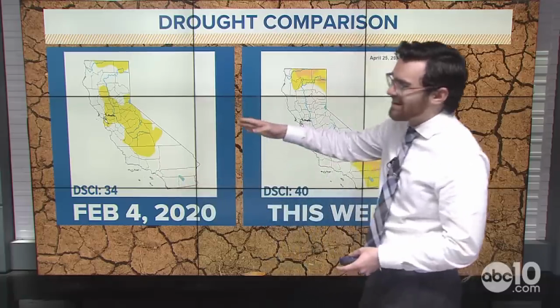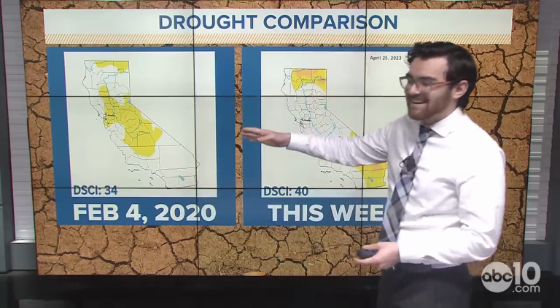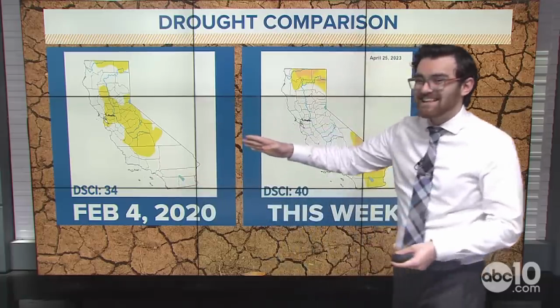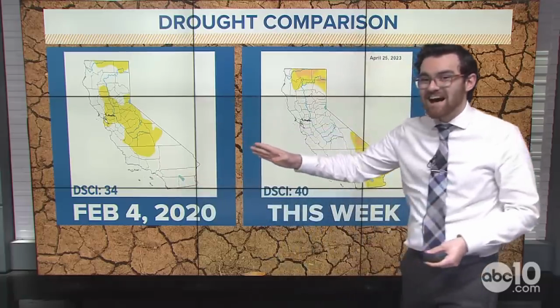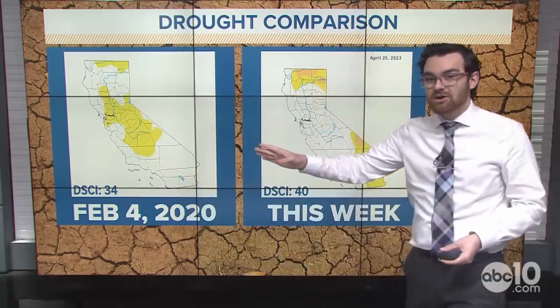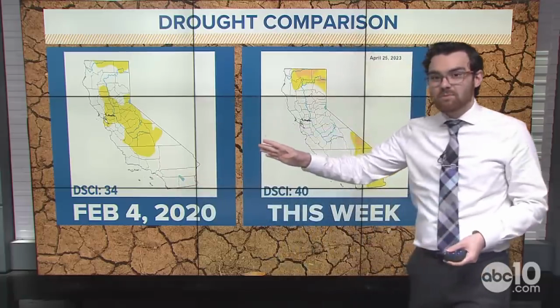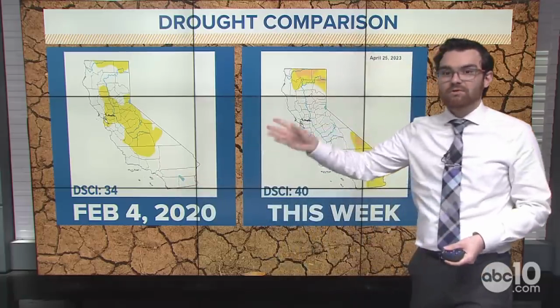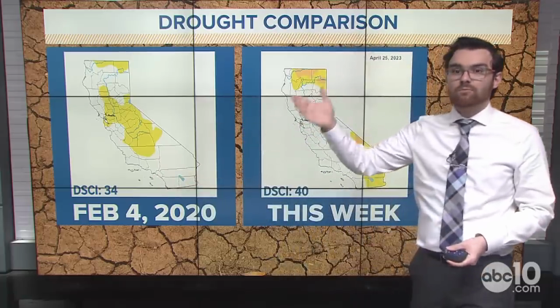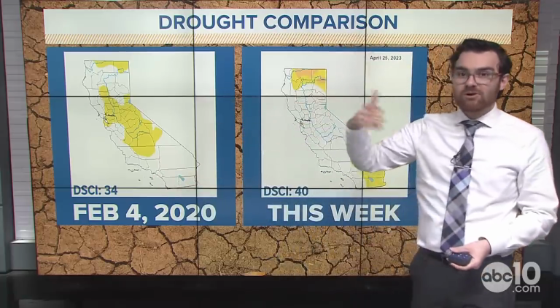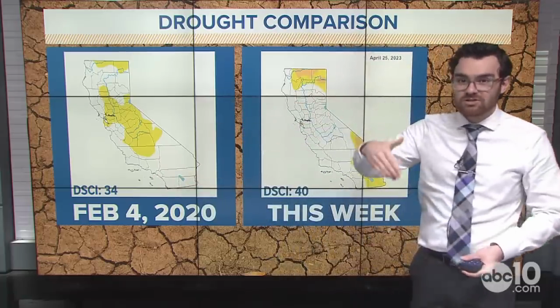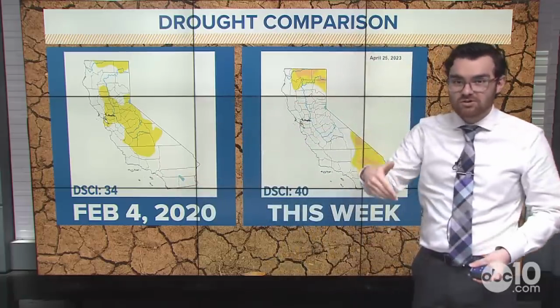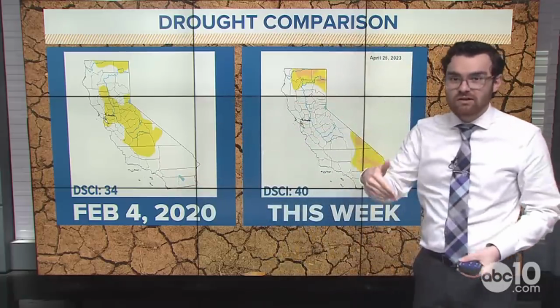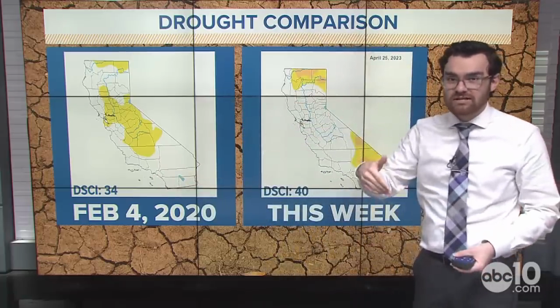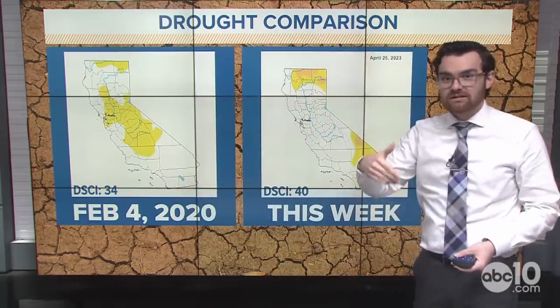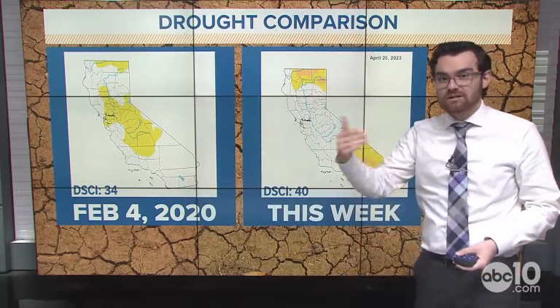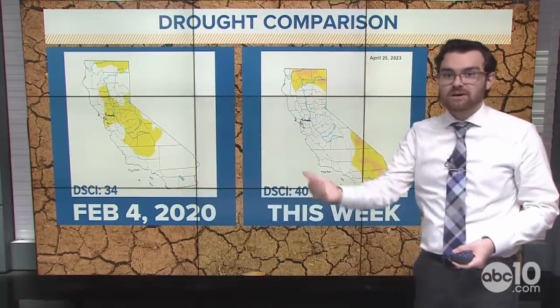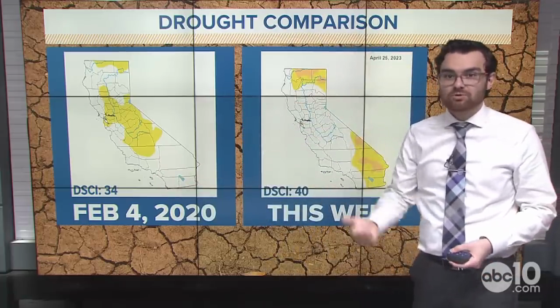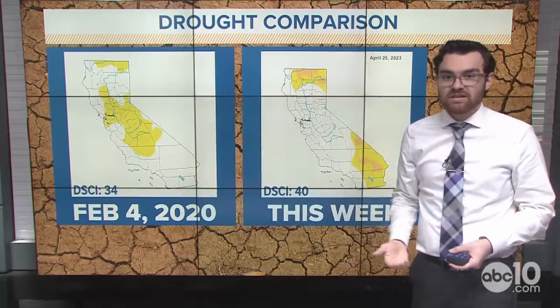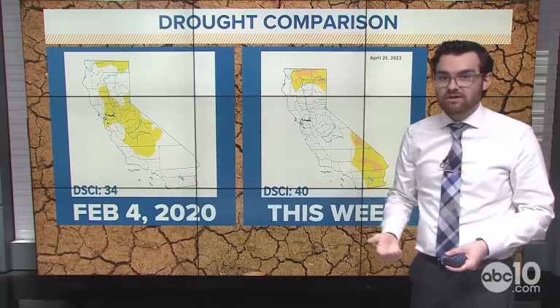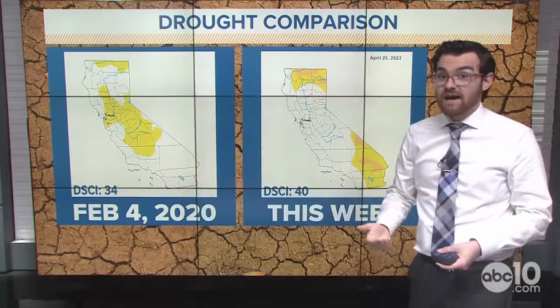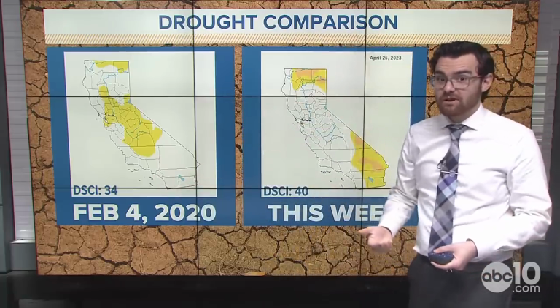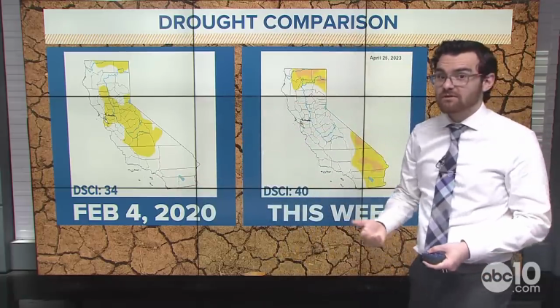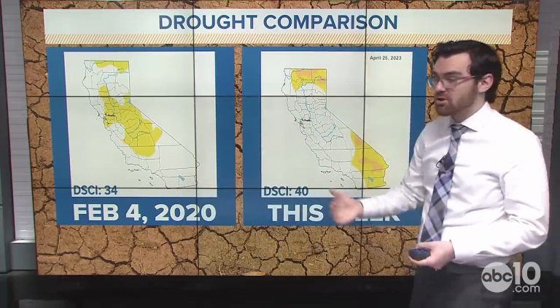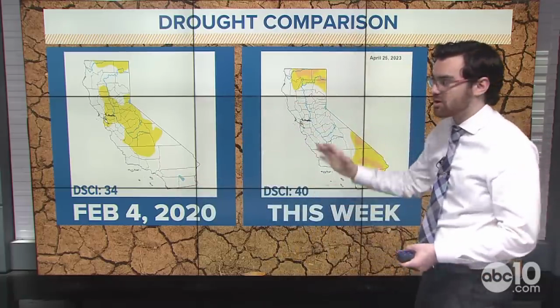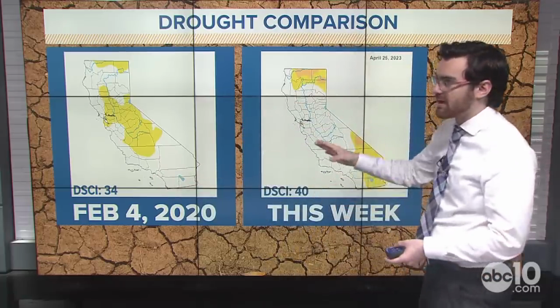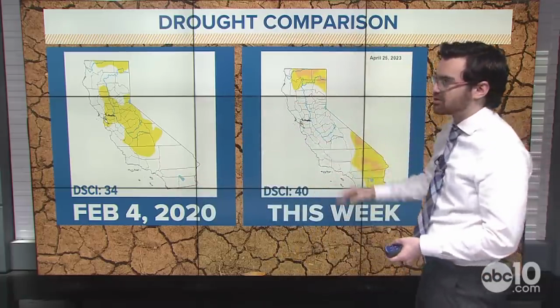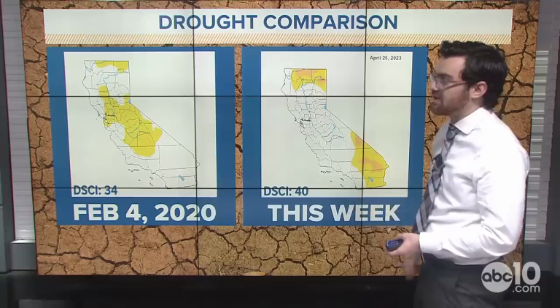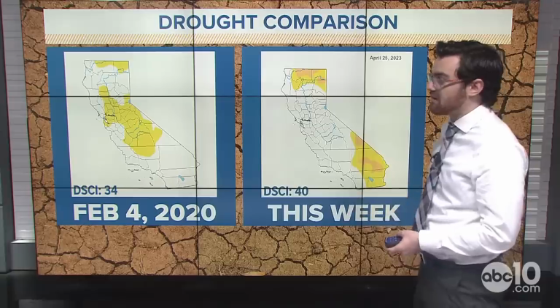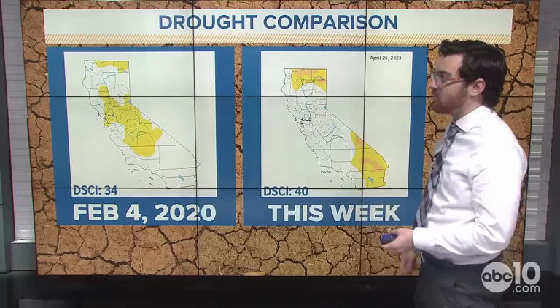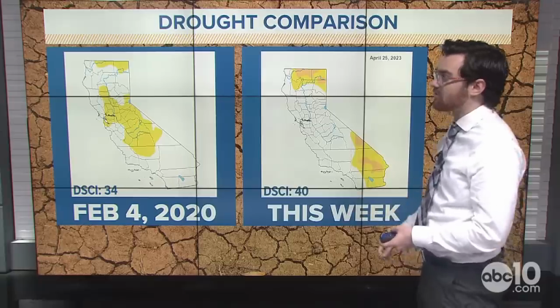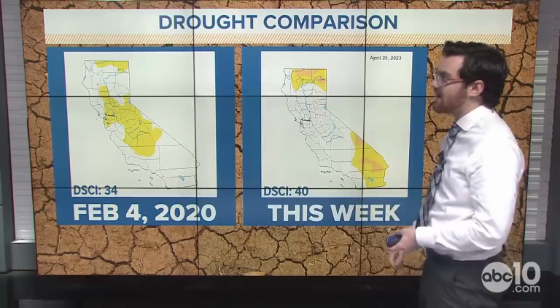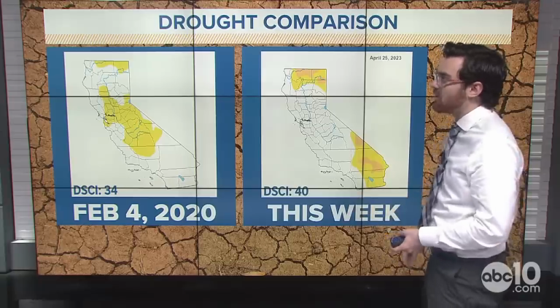With a score of 40, it's the best the map has looked since February 4th, 2020, when the score was 34. The higher the number, the worse the drought is, and it runs up to a scale of 500. So we're doing actually very well right now.